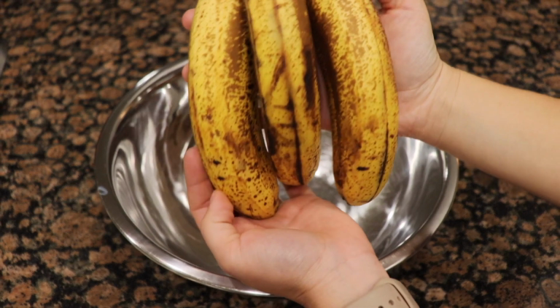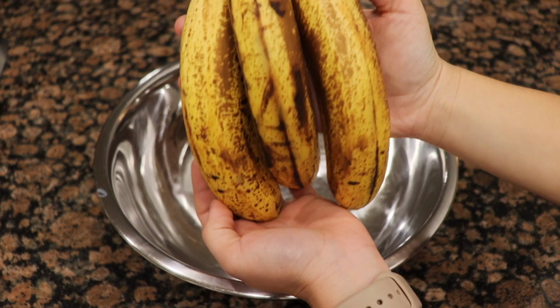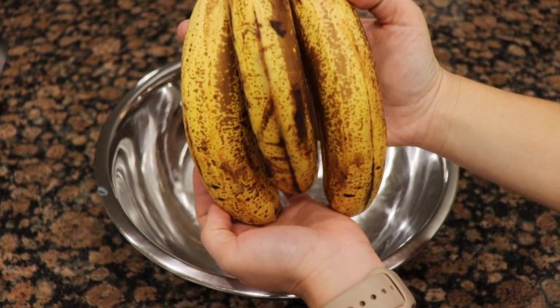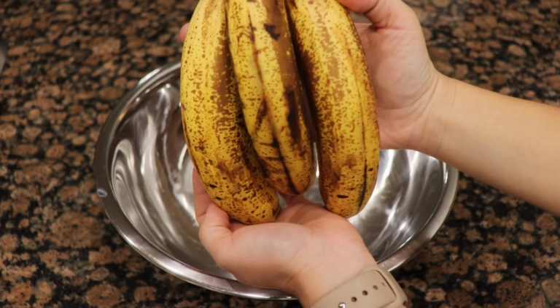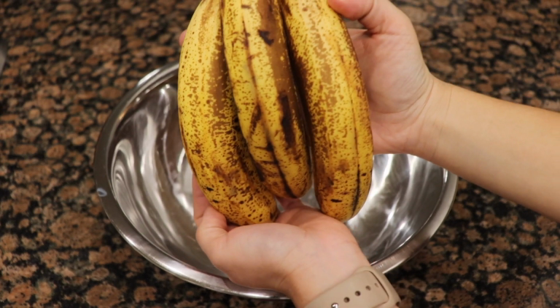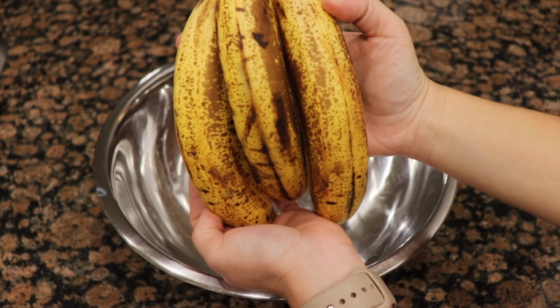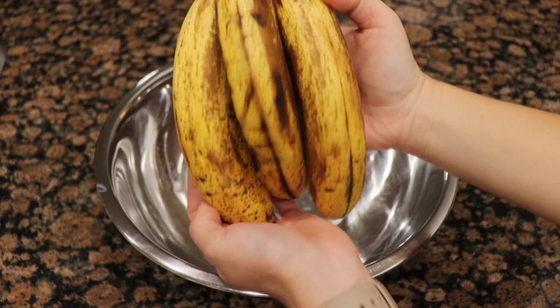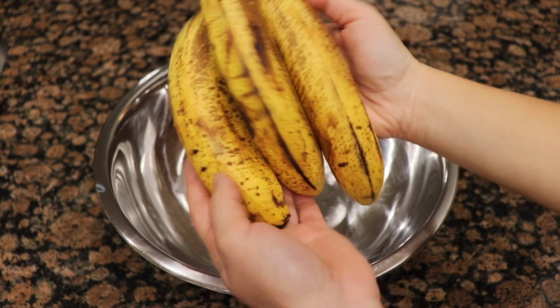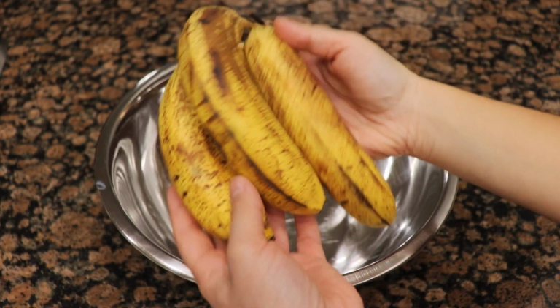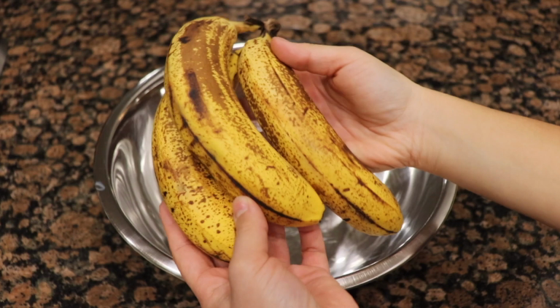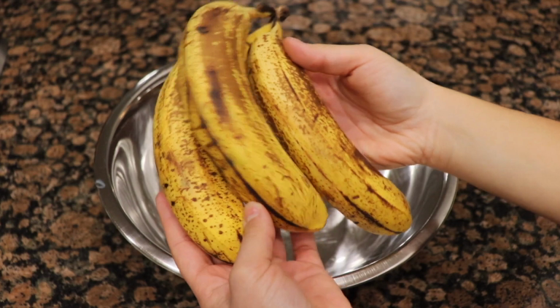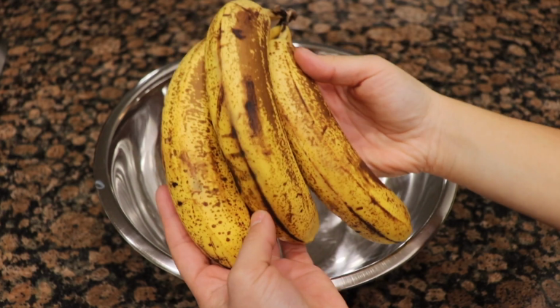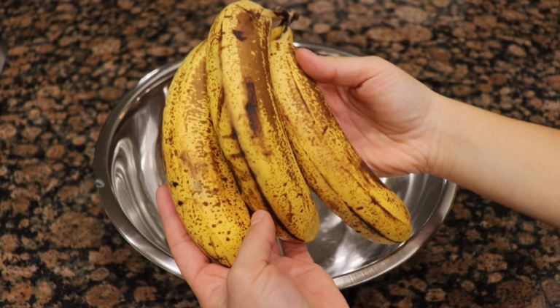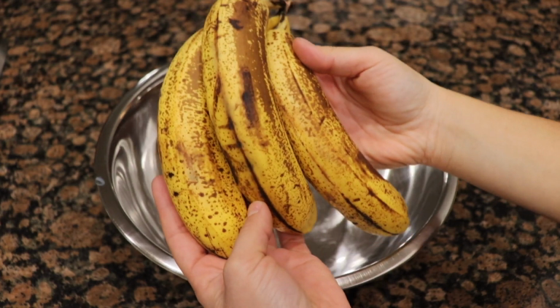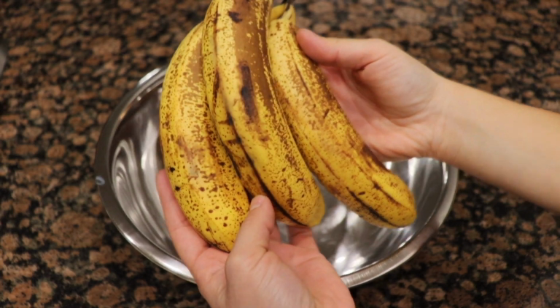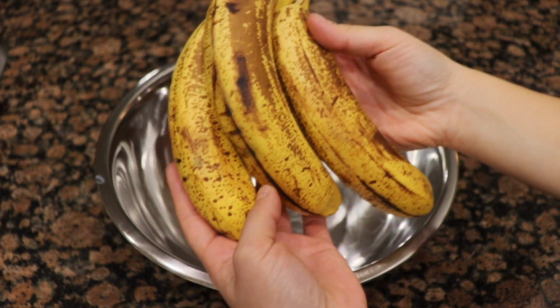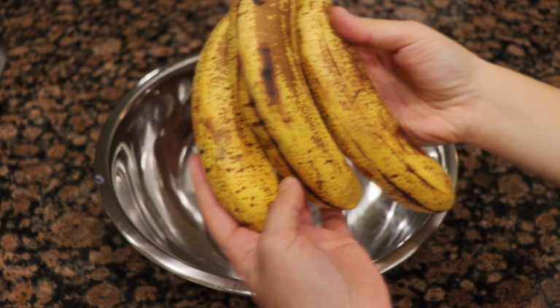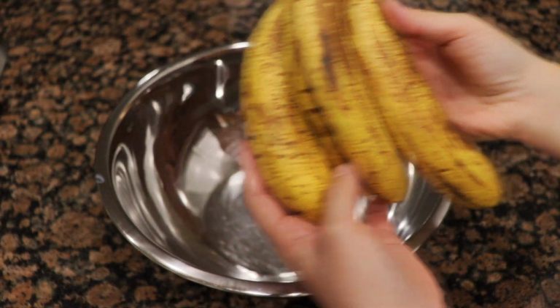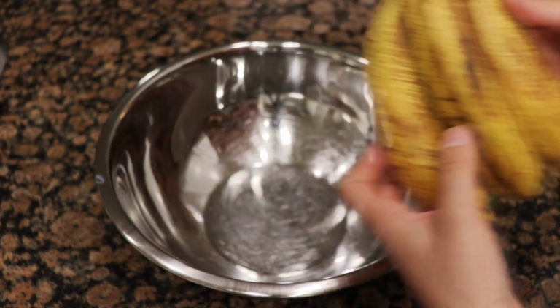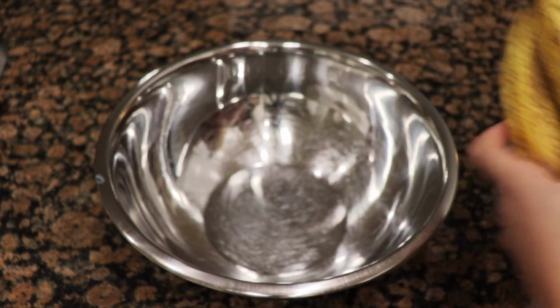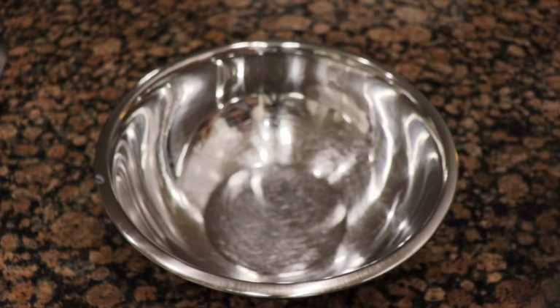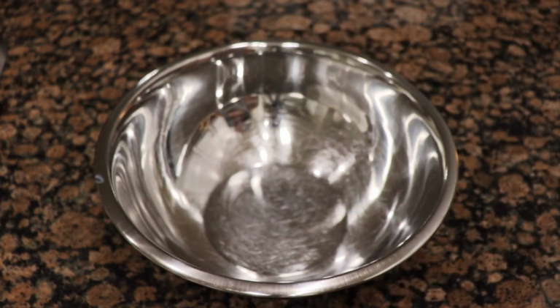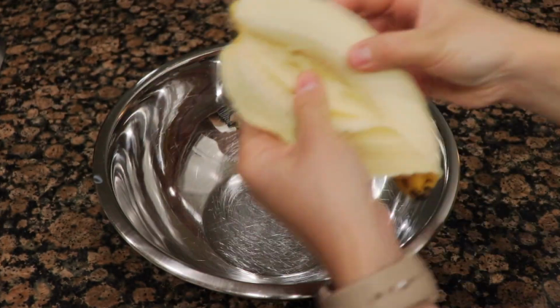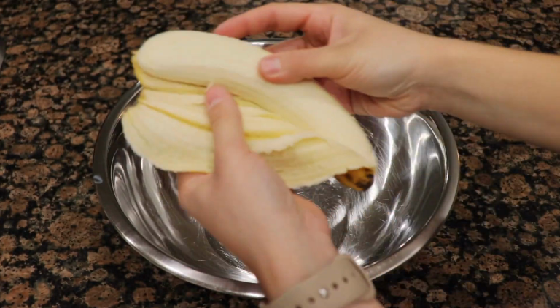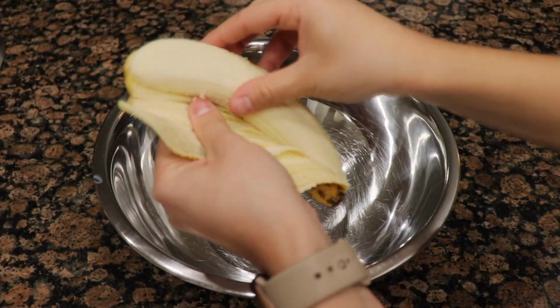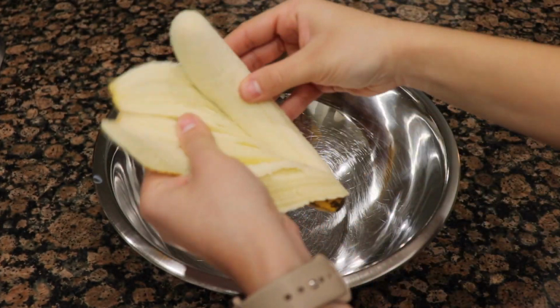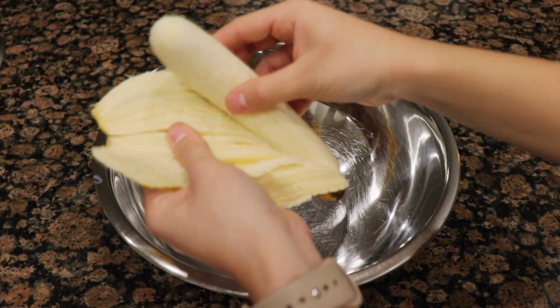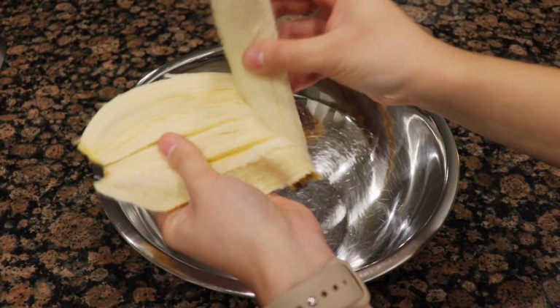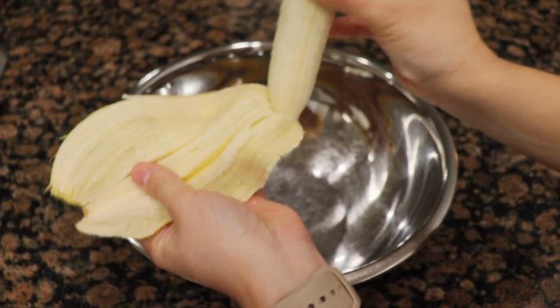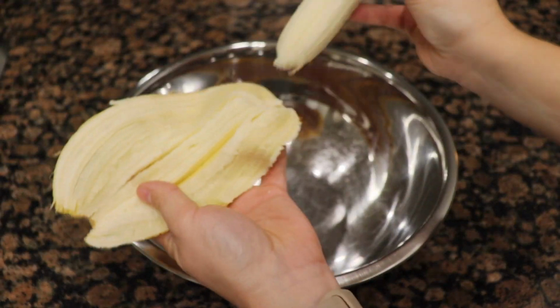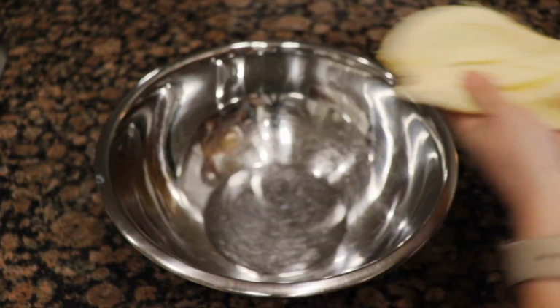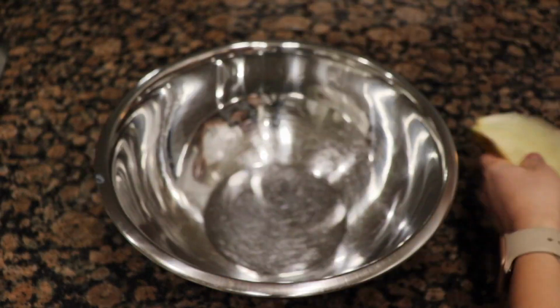Hey everyone, how's it going? So today I'm going to show you how to make banana bread — homemade banana bread.